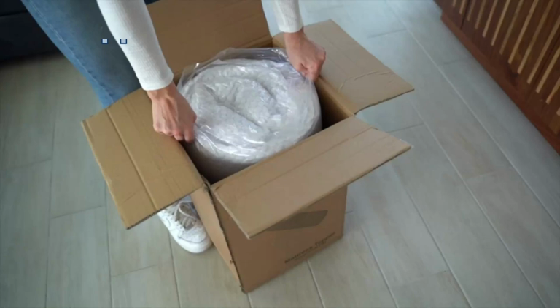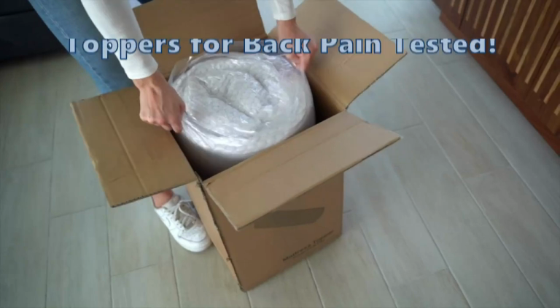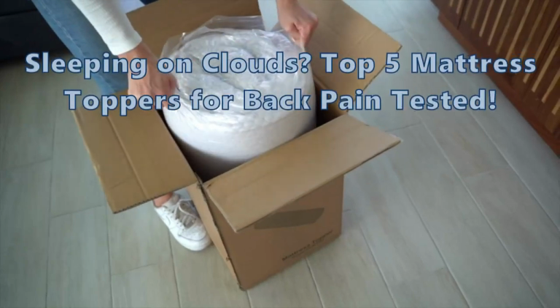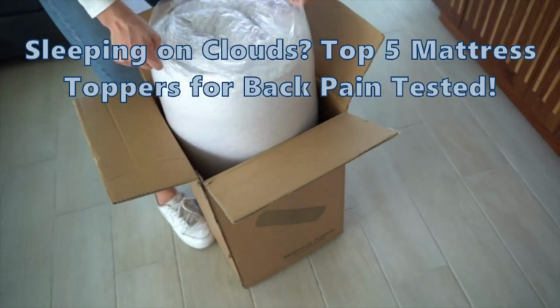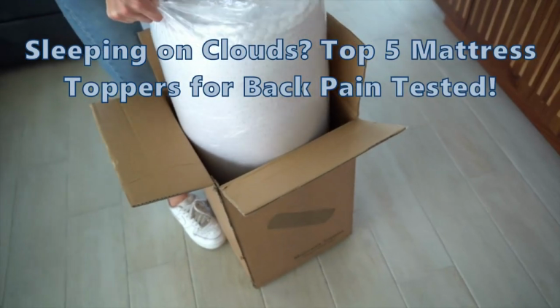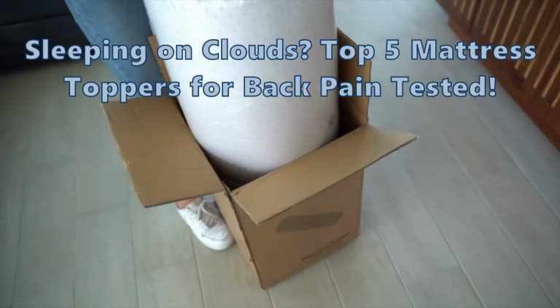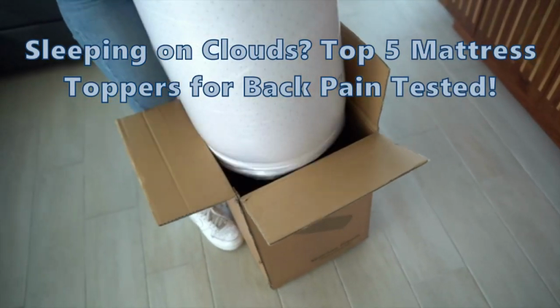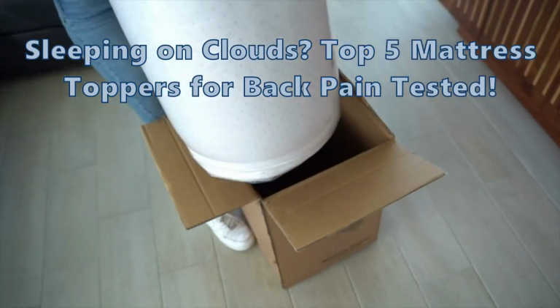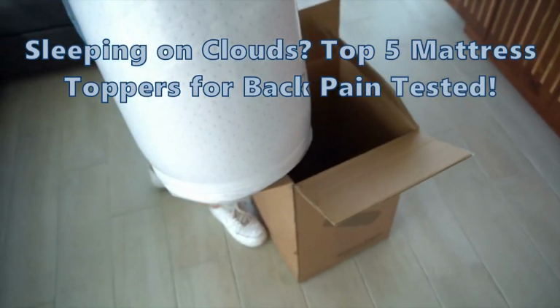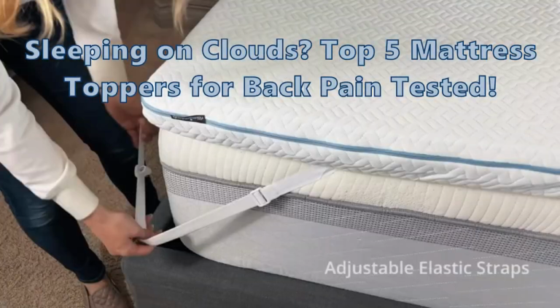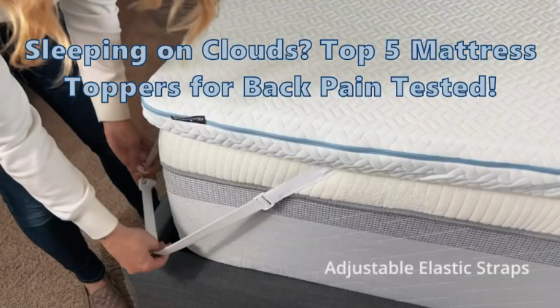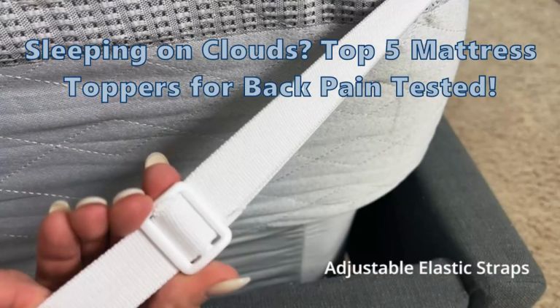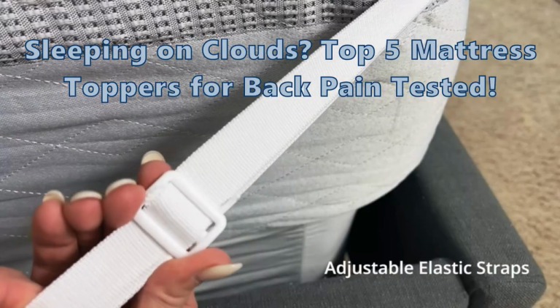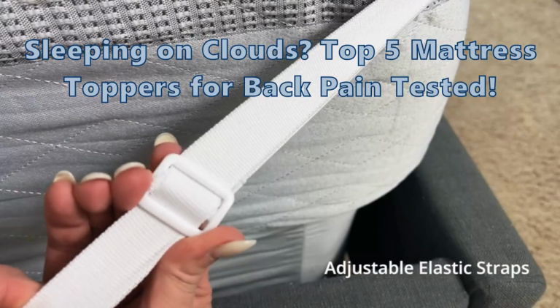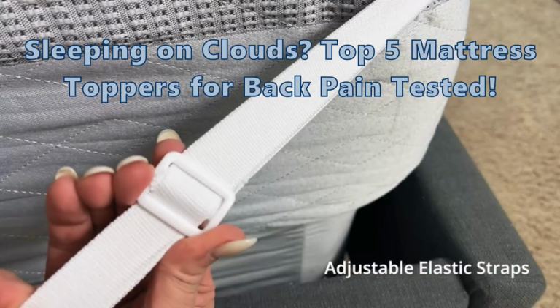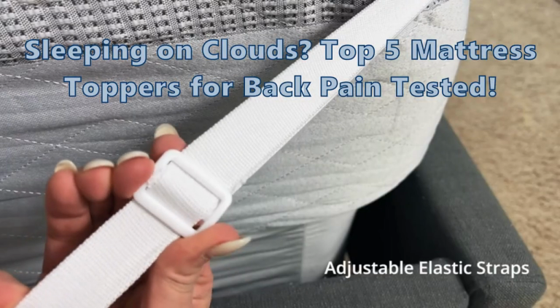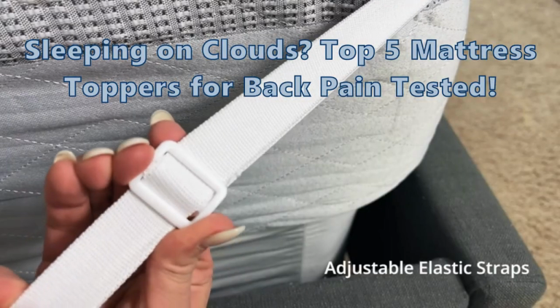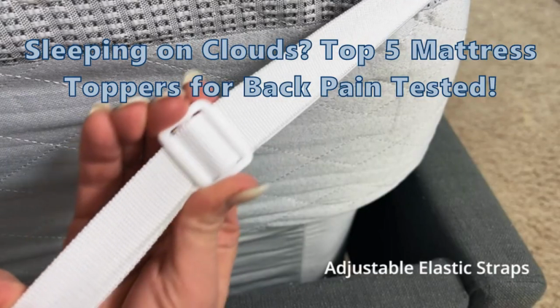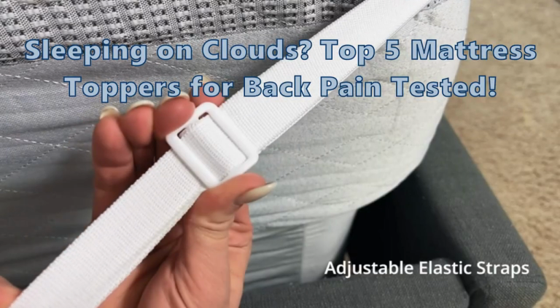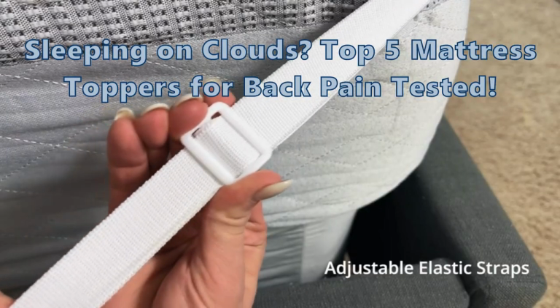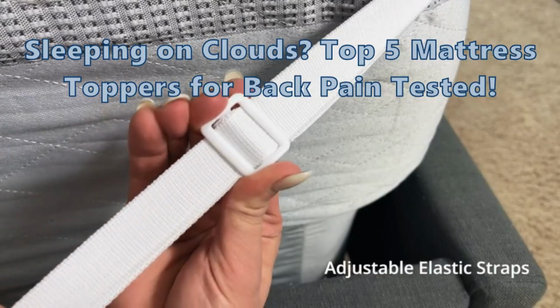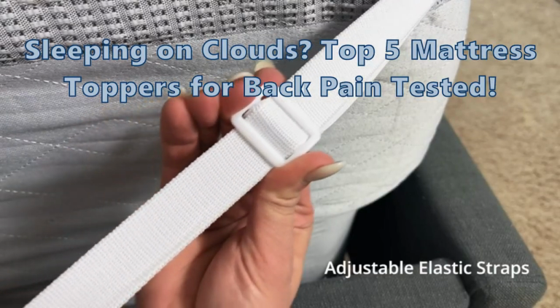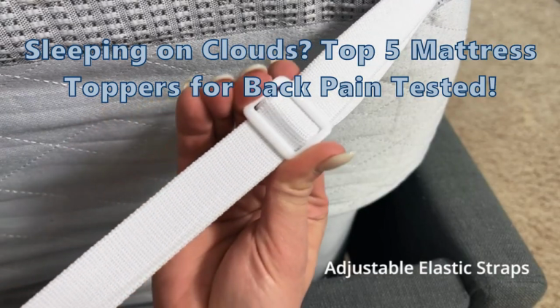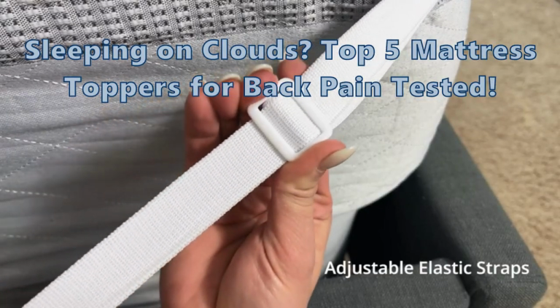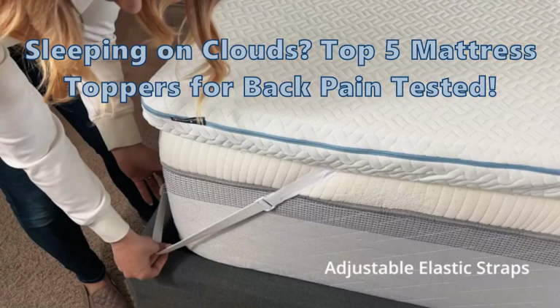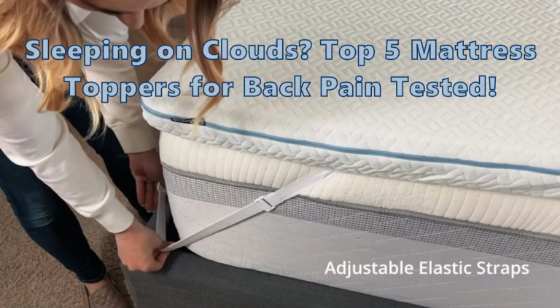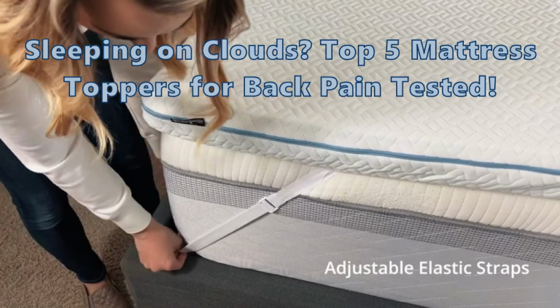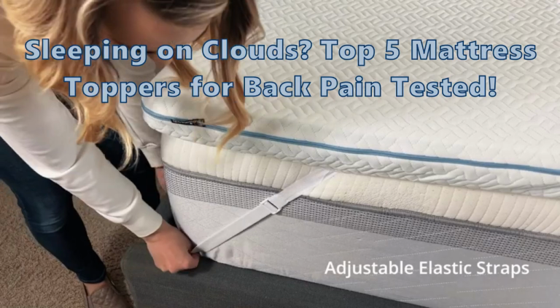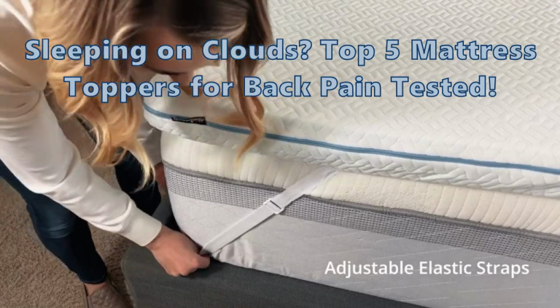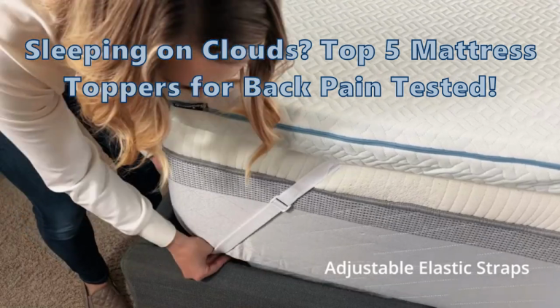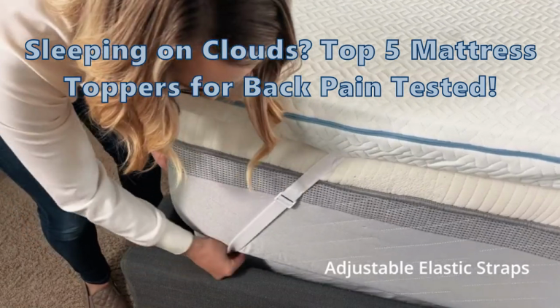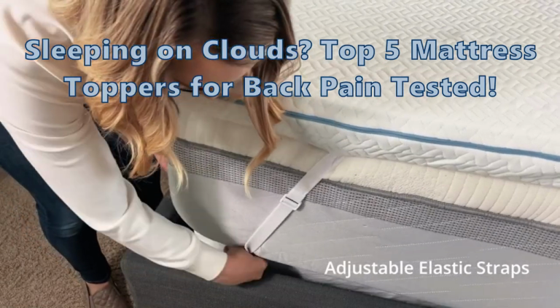Ever dreamt of sleeping on a cloud? Discover how these top five mattress toppers can turn that dream into a reality for your back pain.